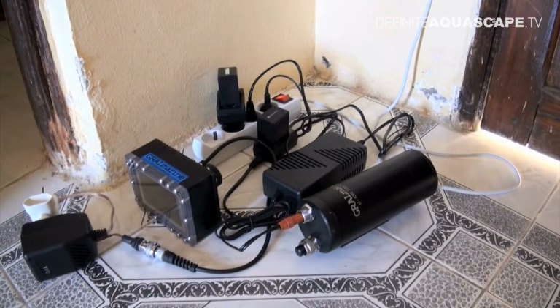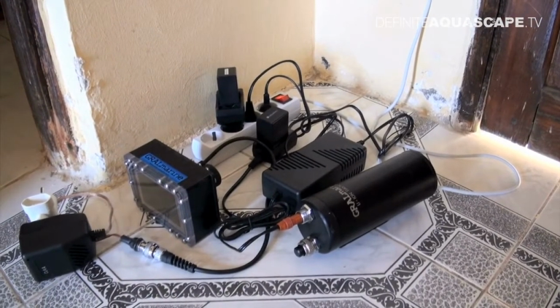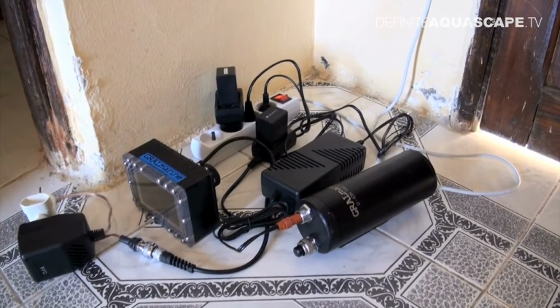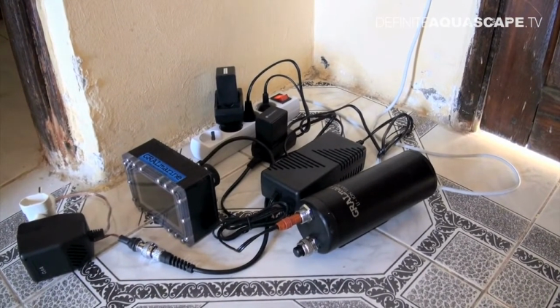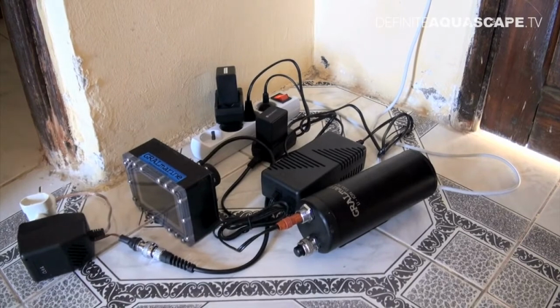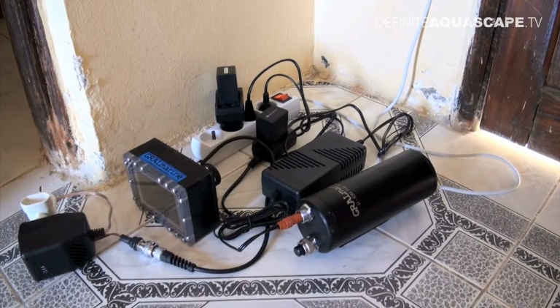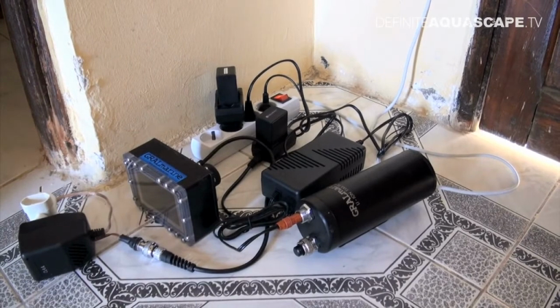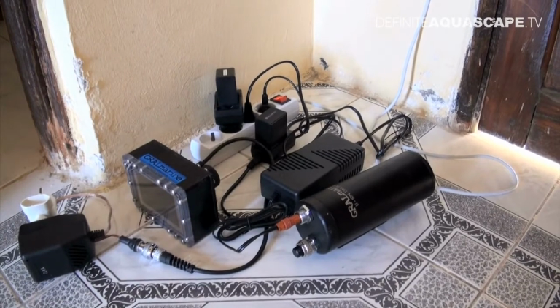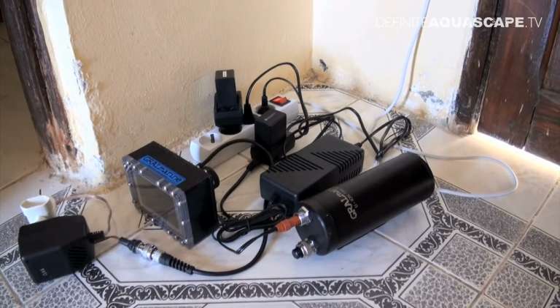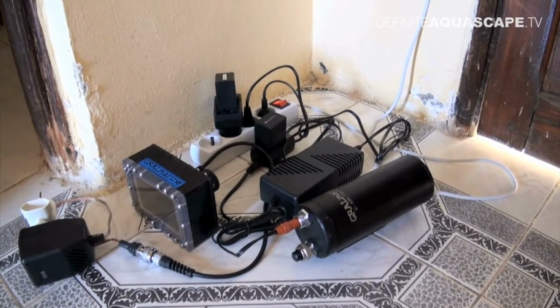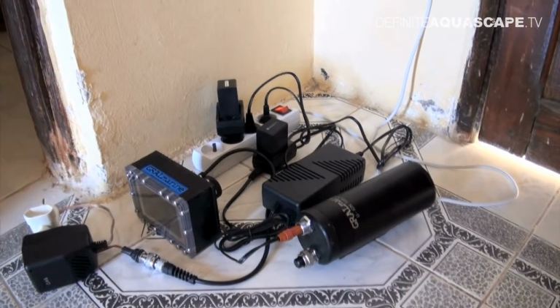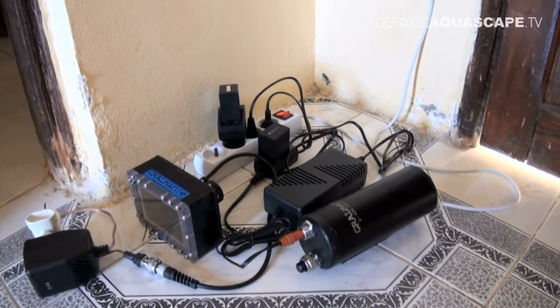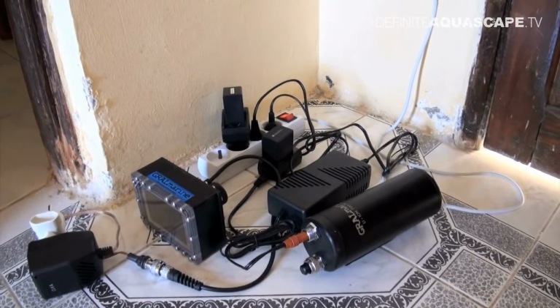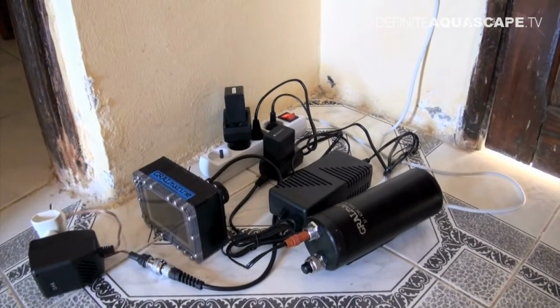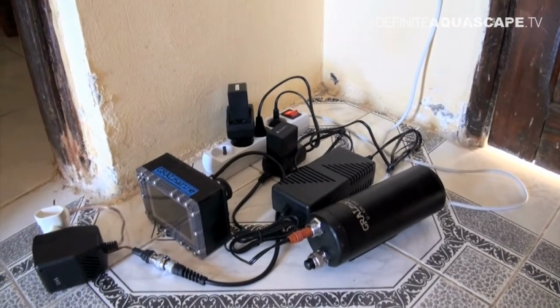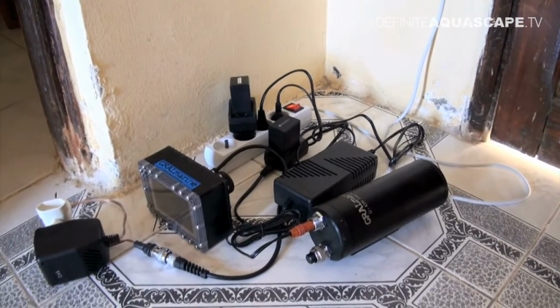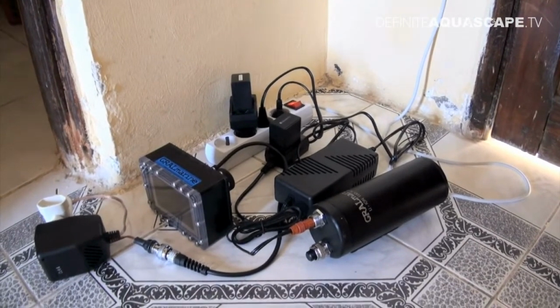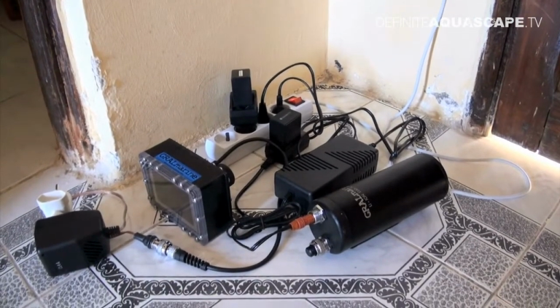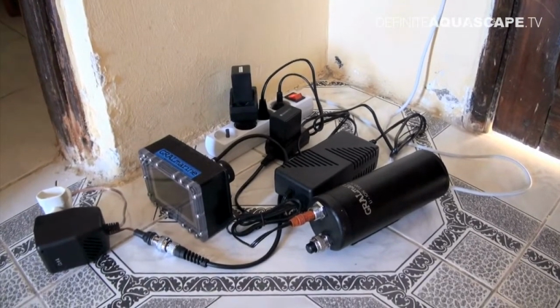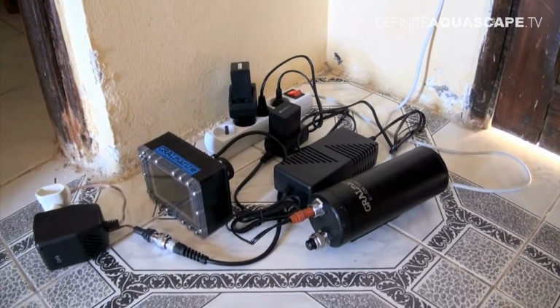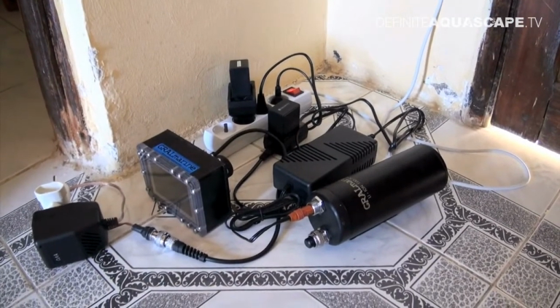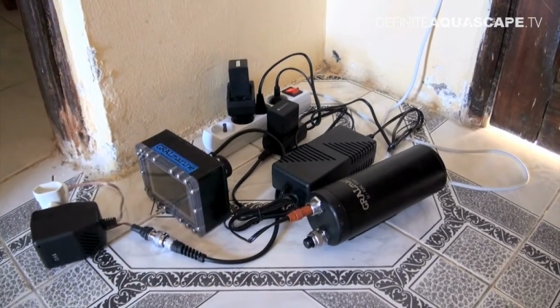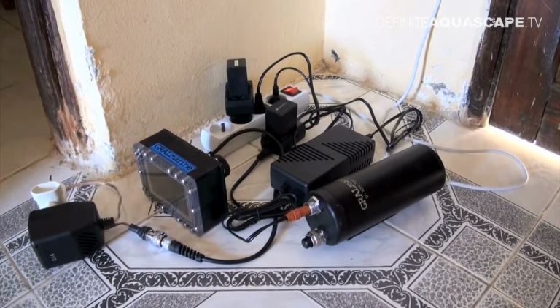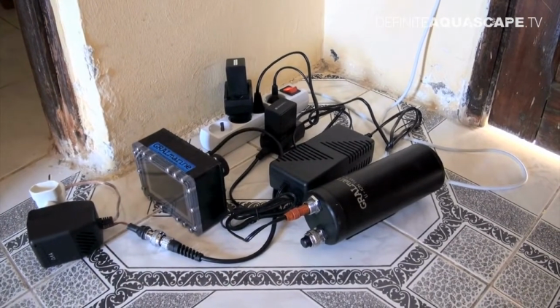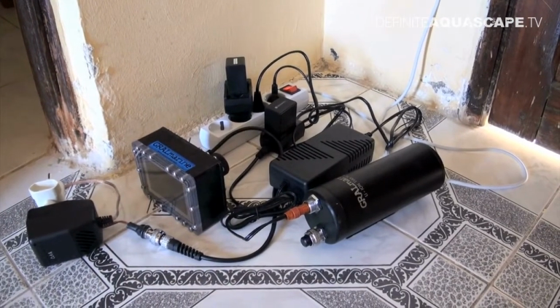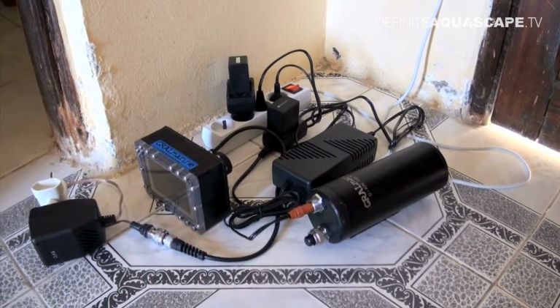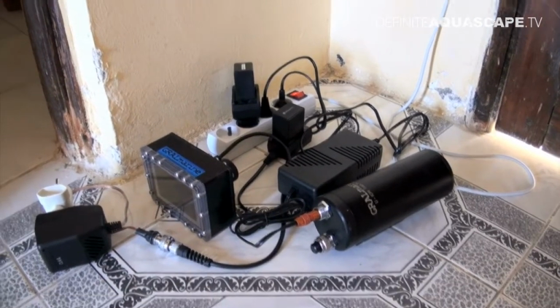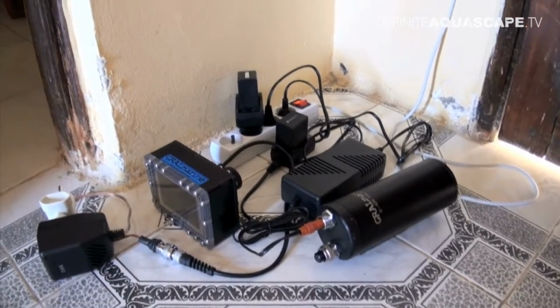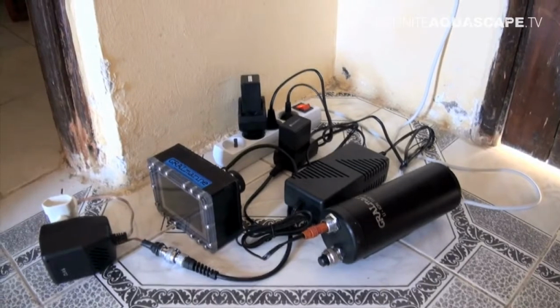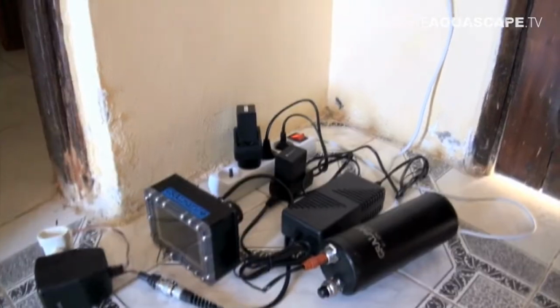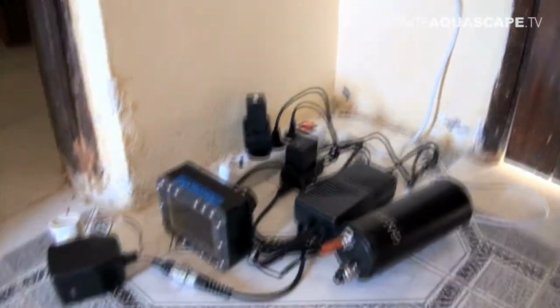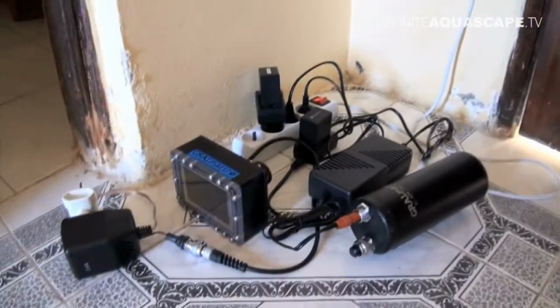This is all the equipment which is charging right now — these are the batteries and the external screen for my camera.